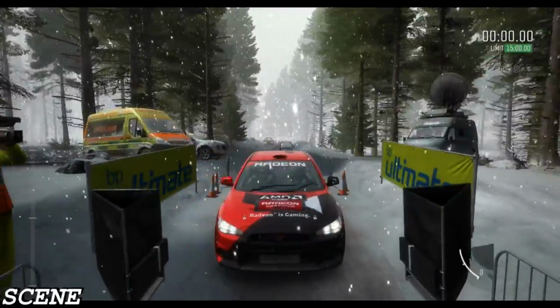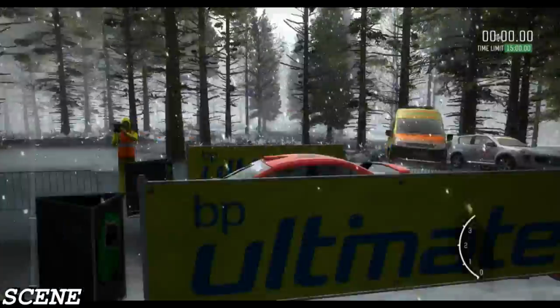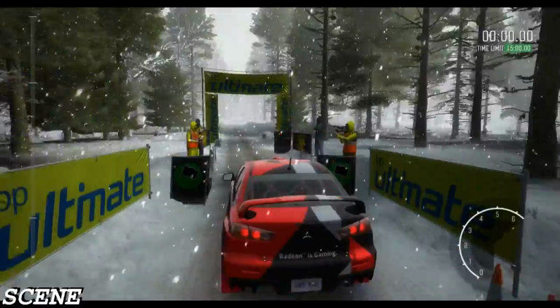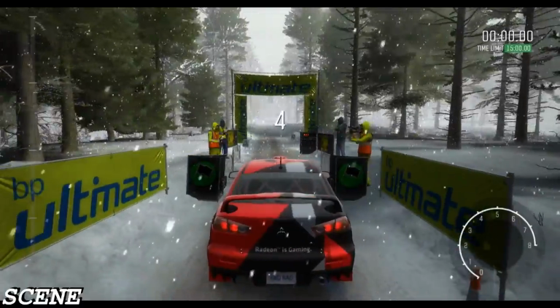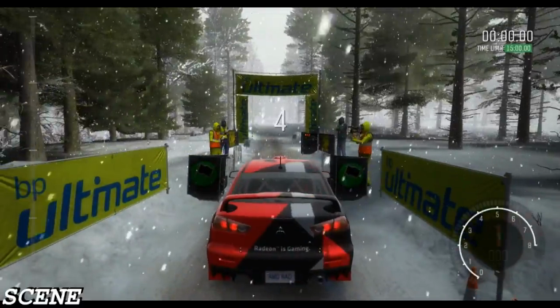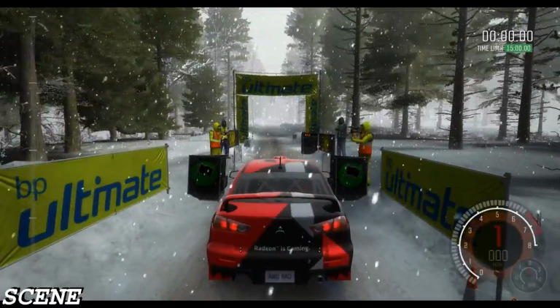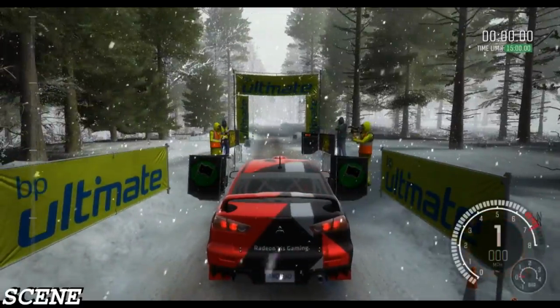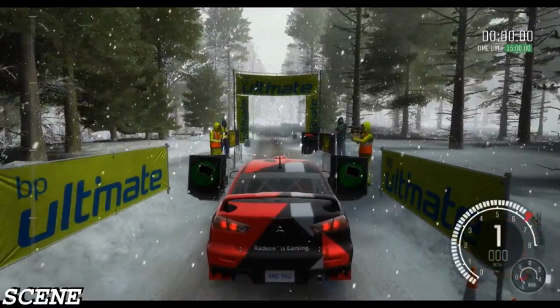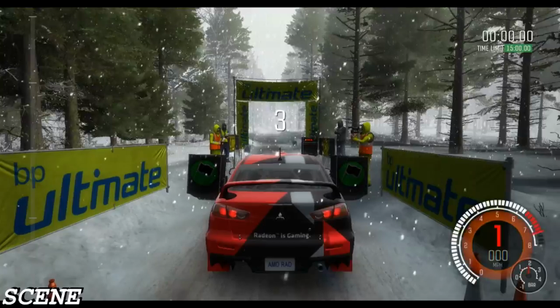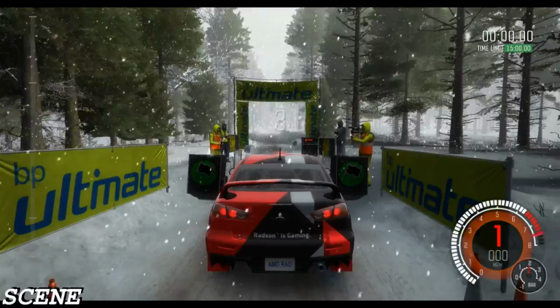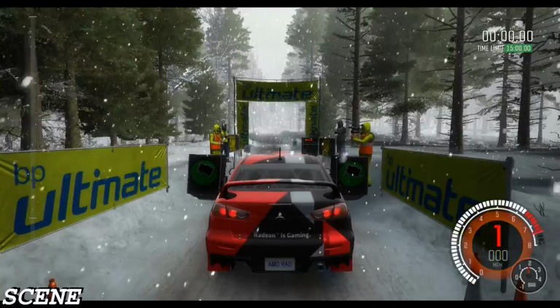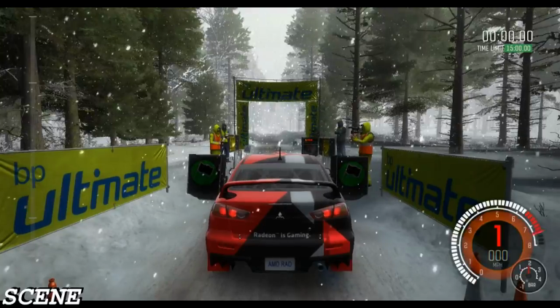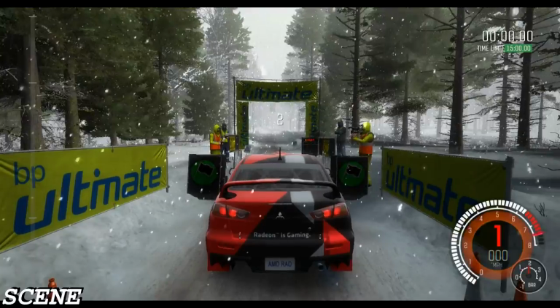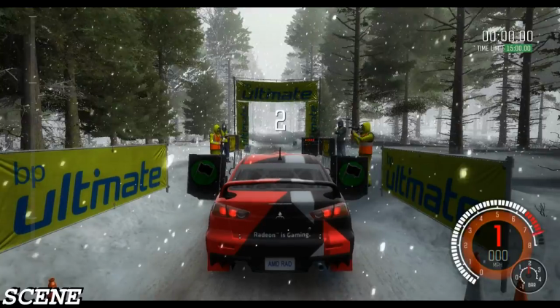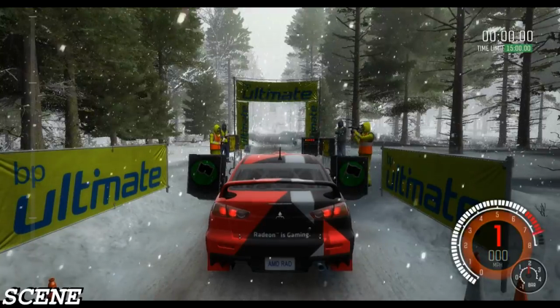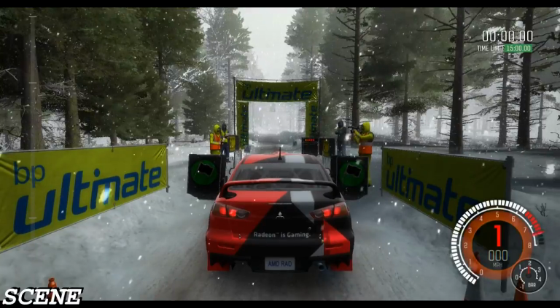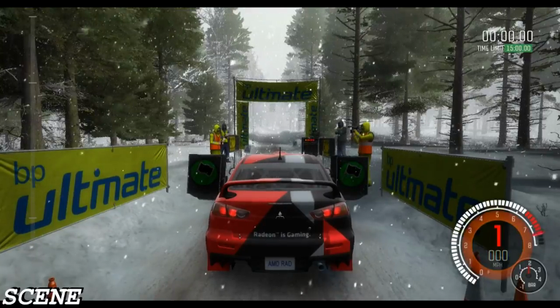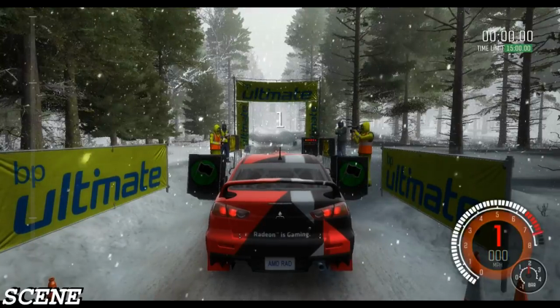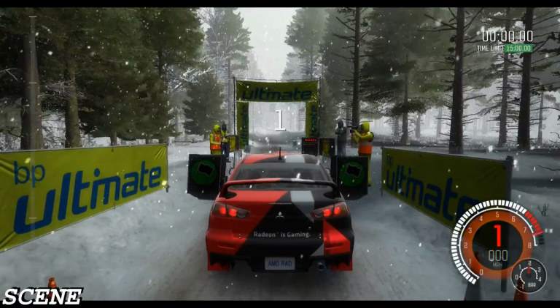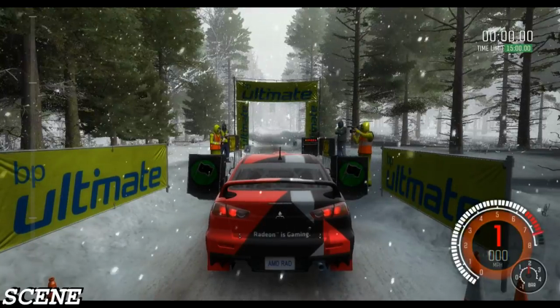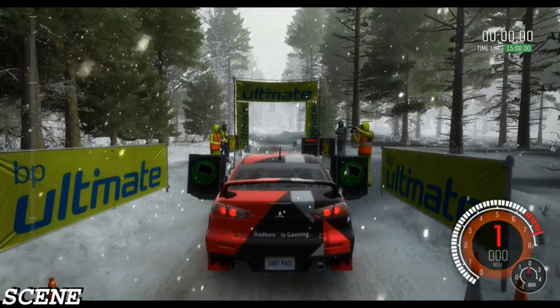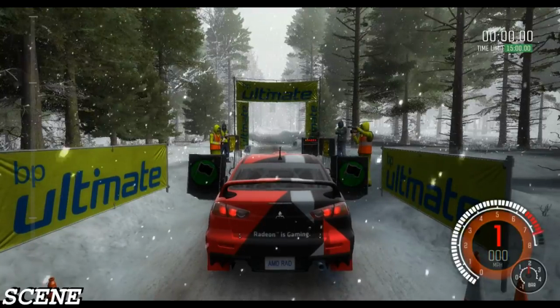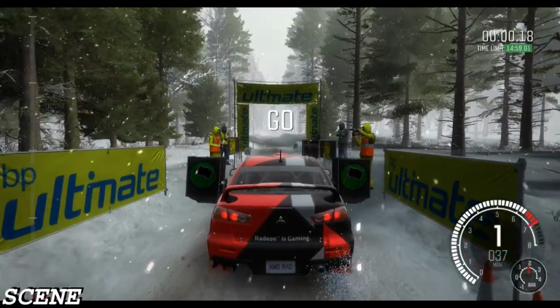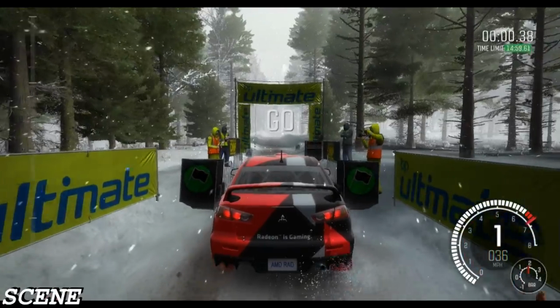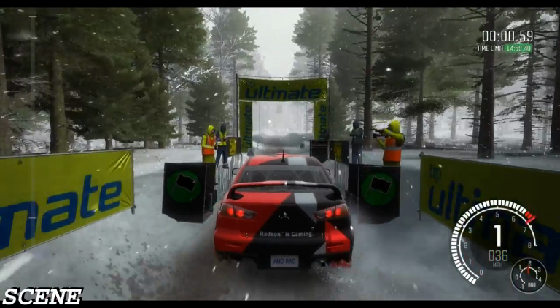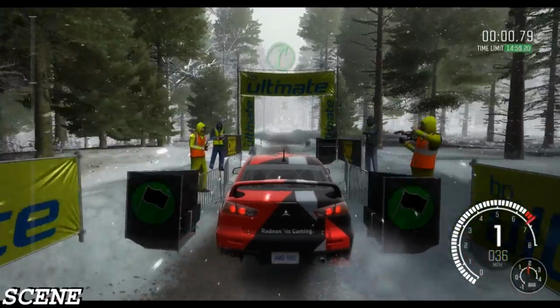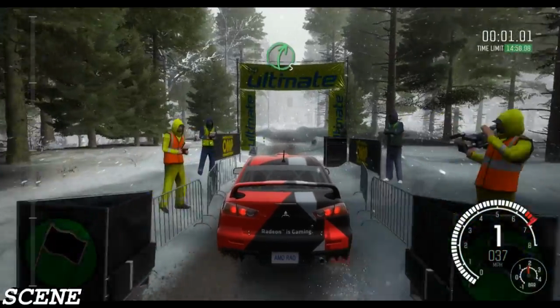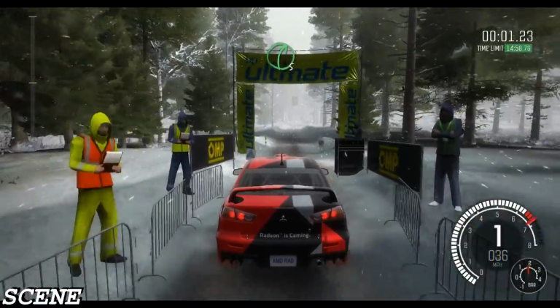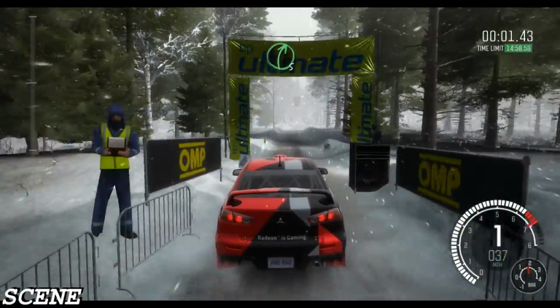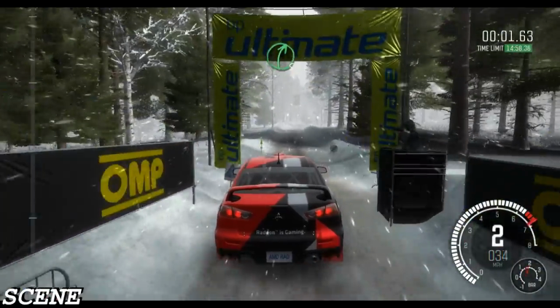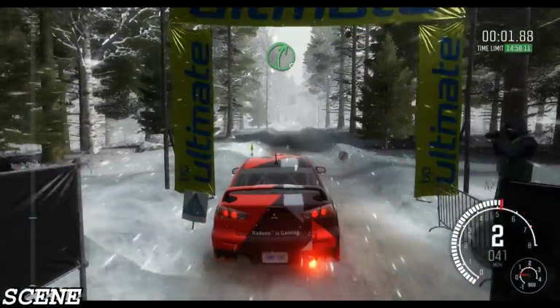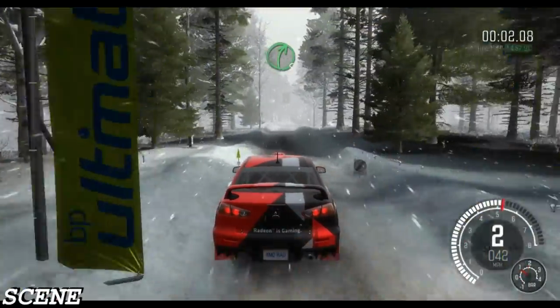5, 4, 3, 2, 1, go. Right five, long over crest bump.